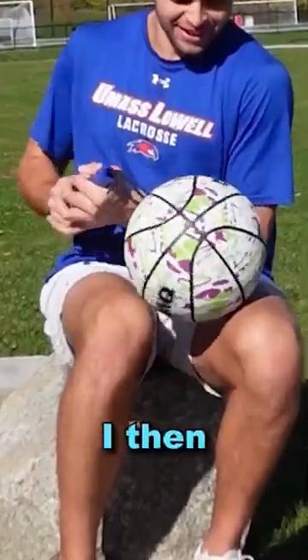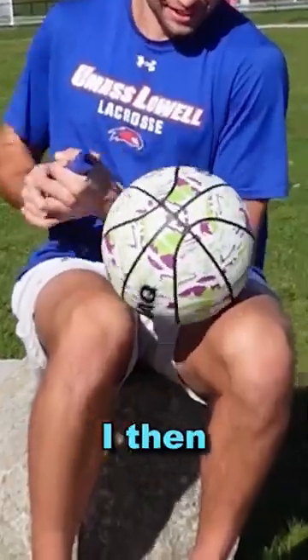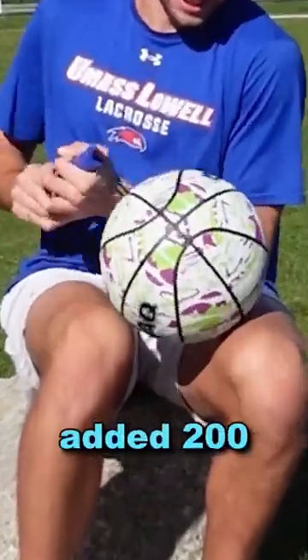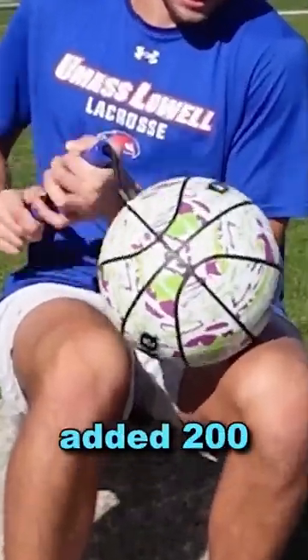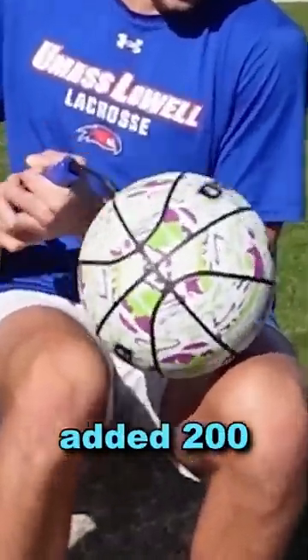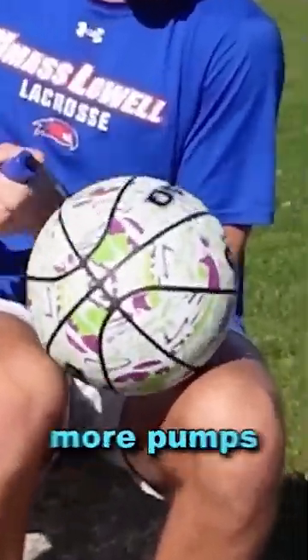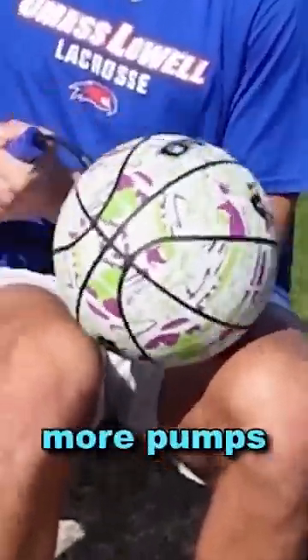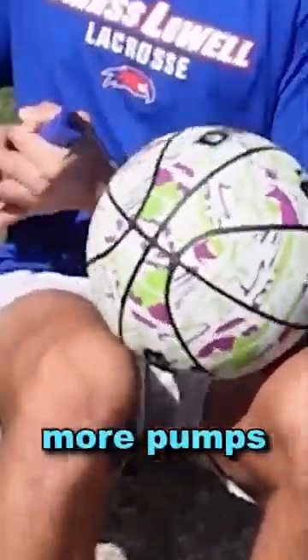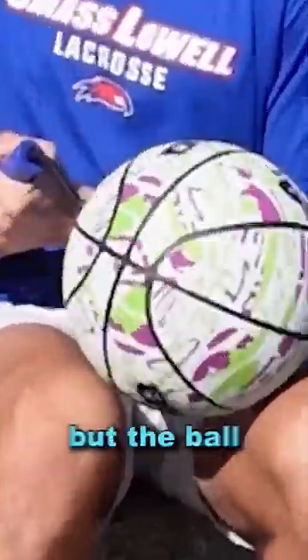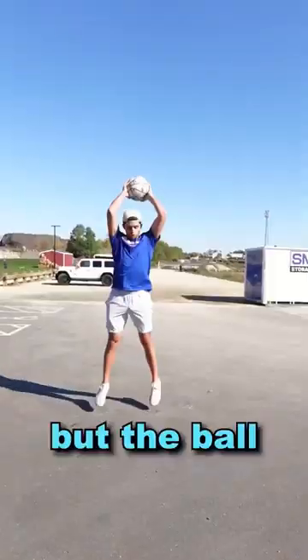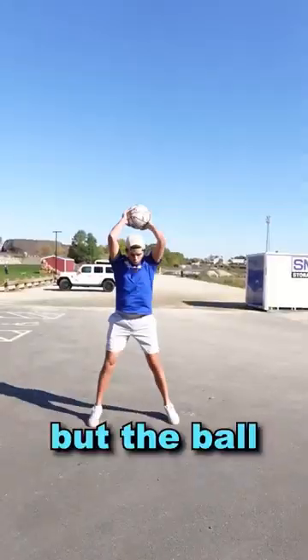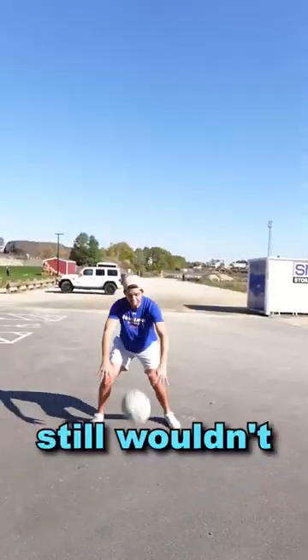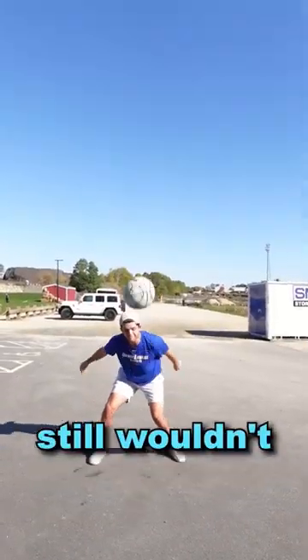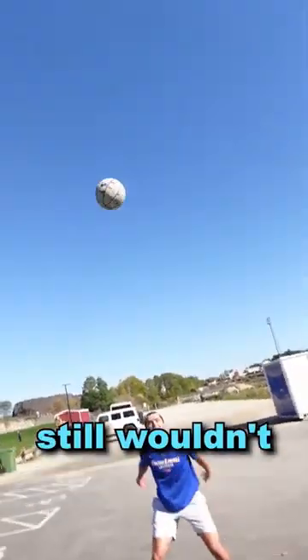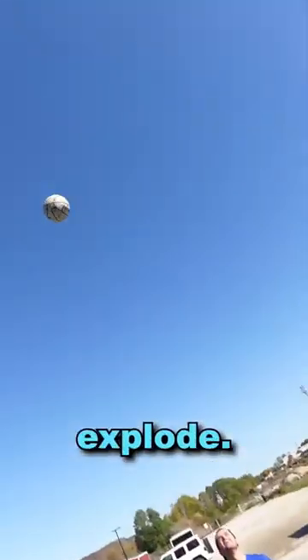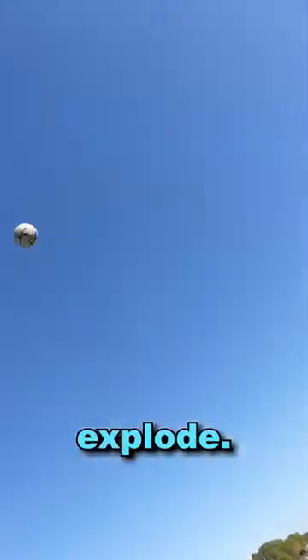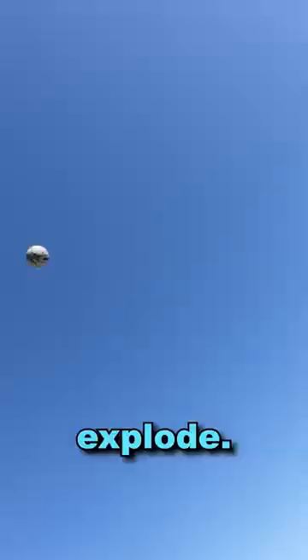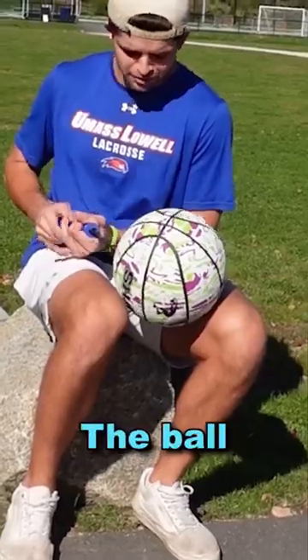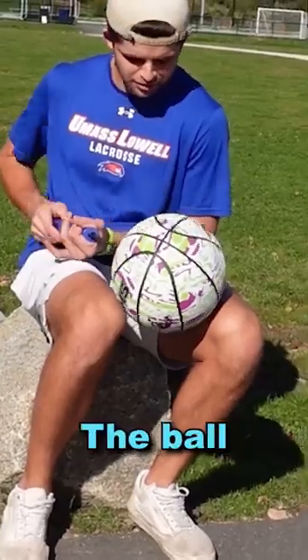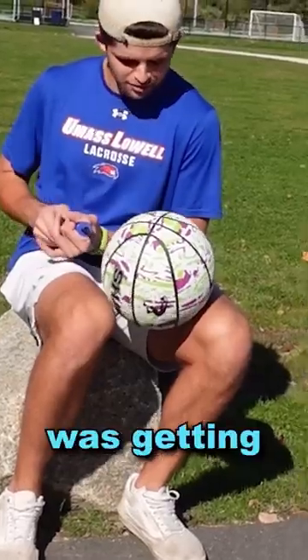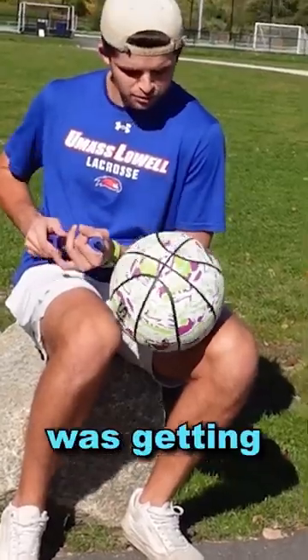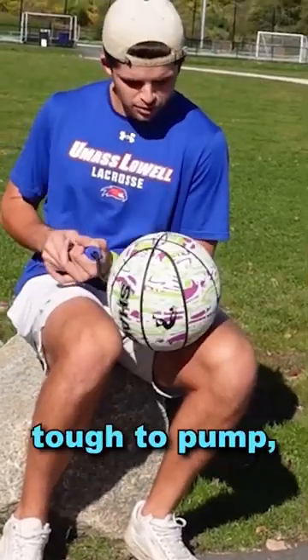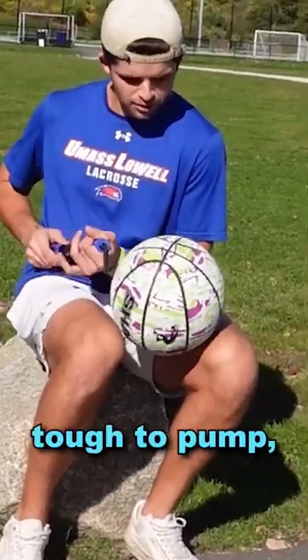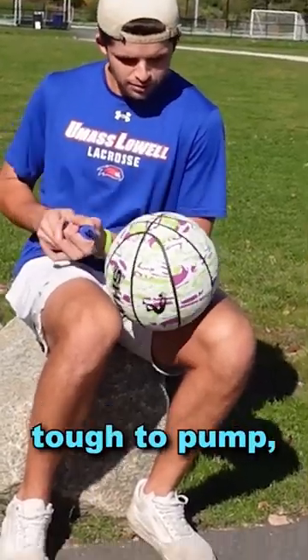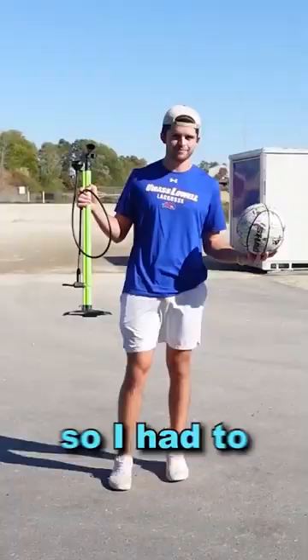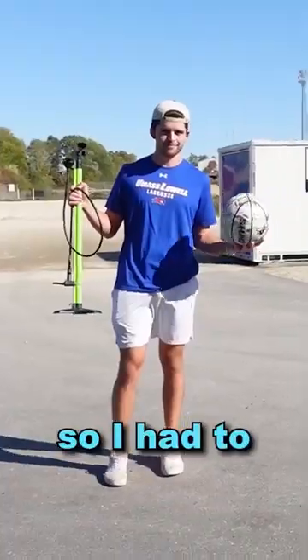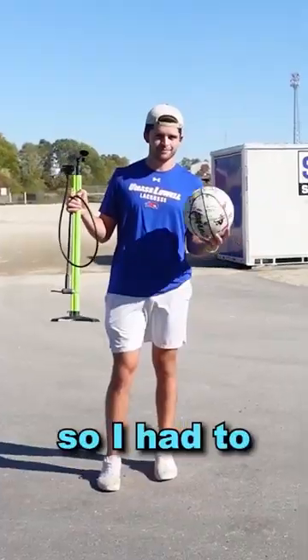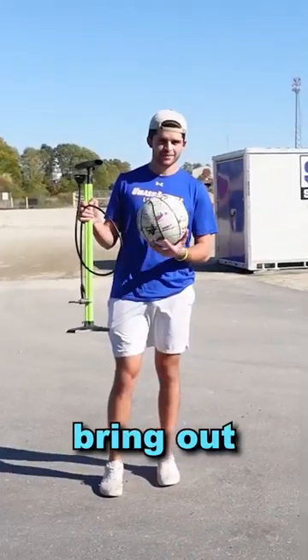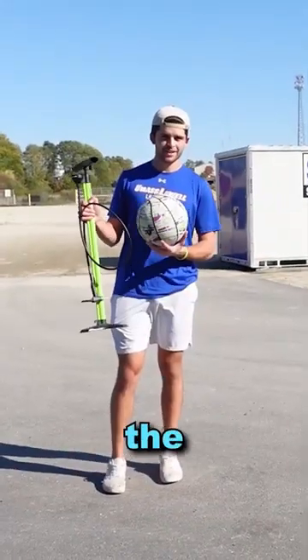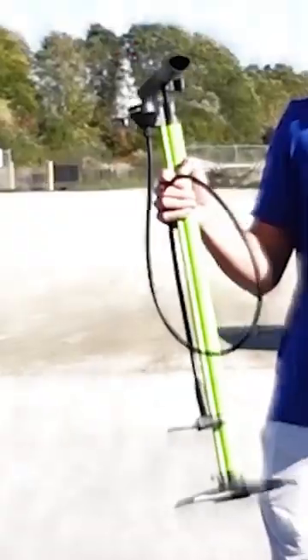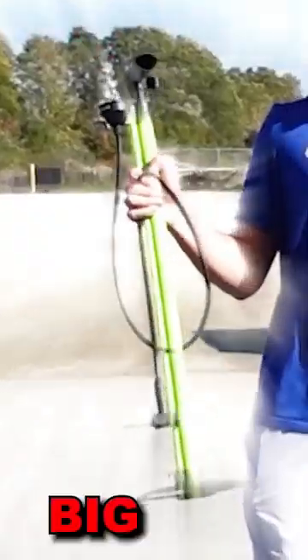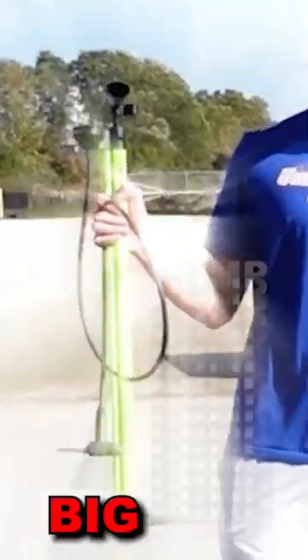I then added 200 more pumps, but the ball still wouldn't explode. The ball was getting tough to pump, so I had to bring out the big pump.